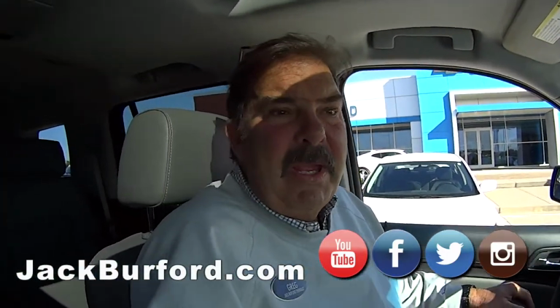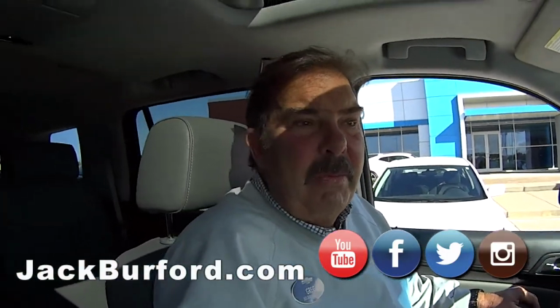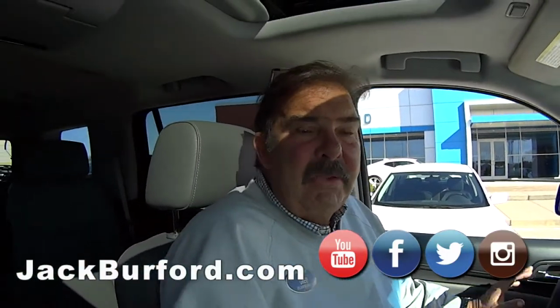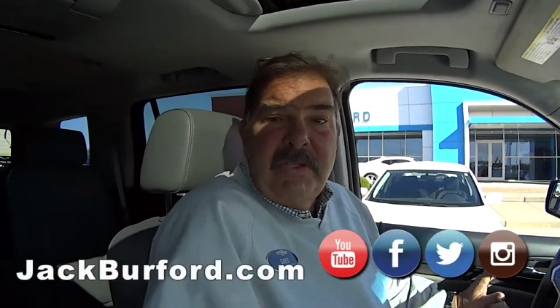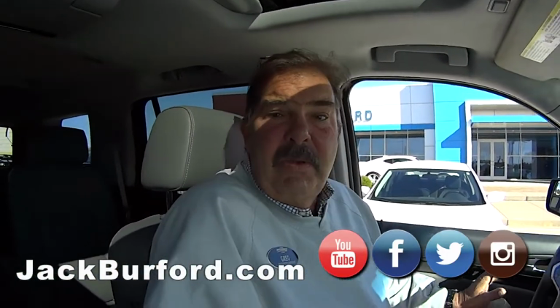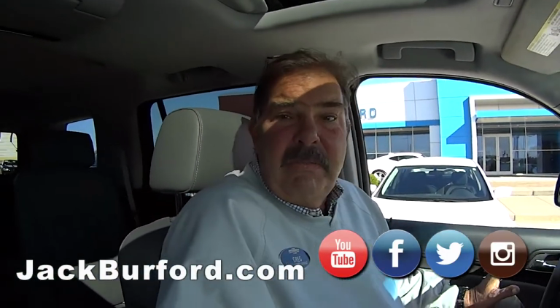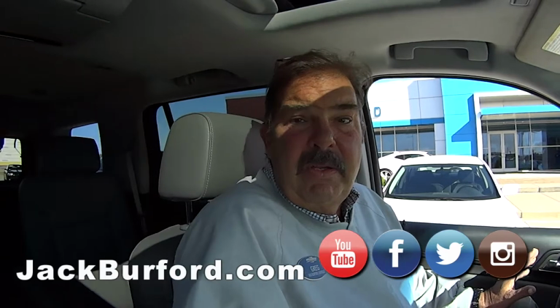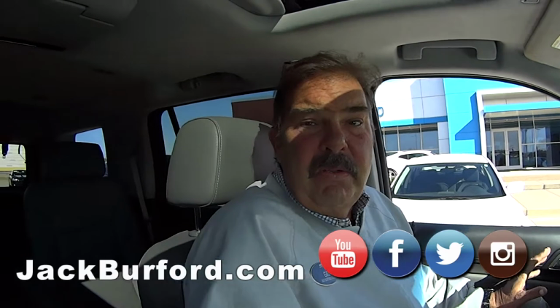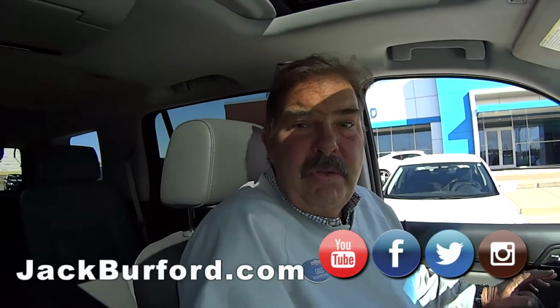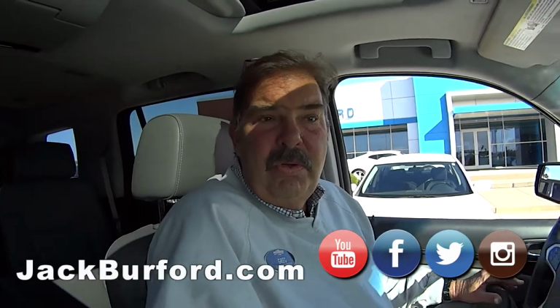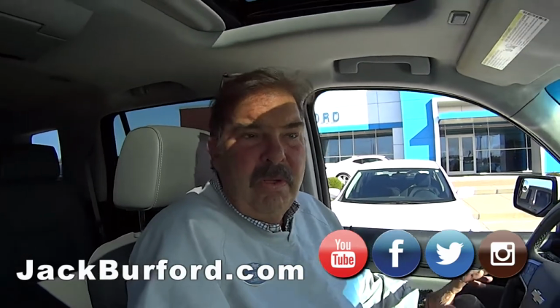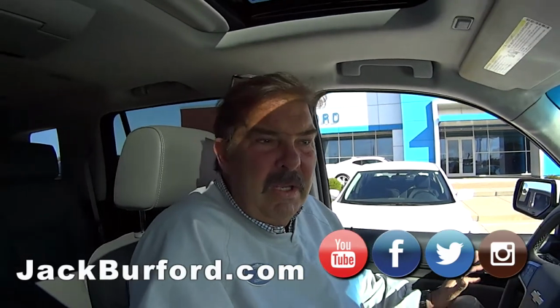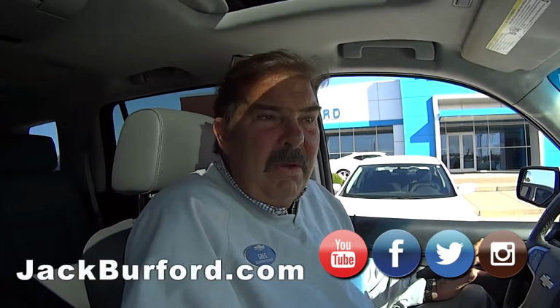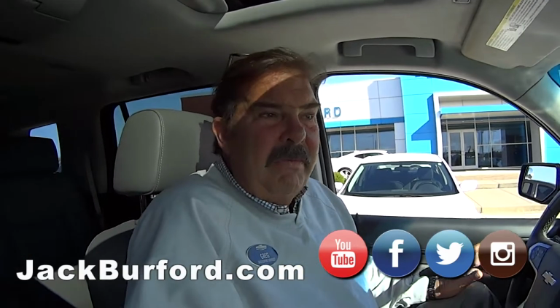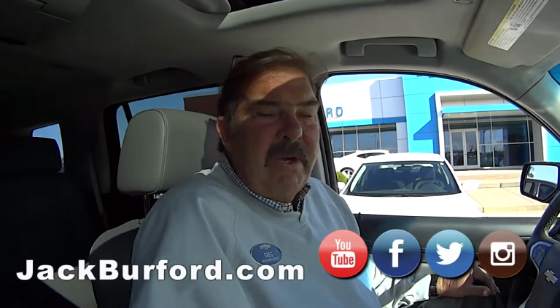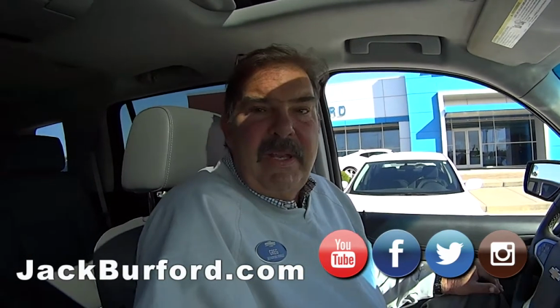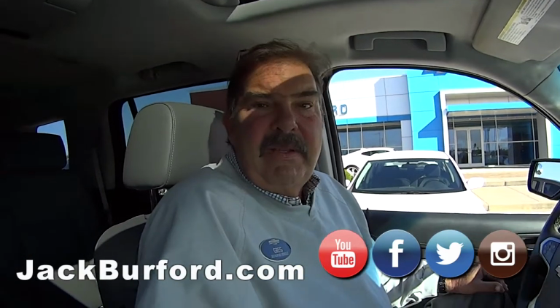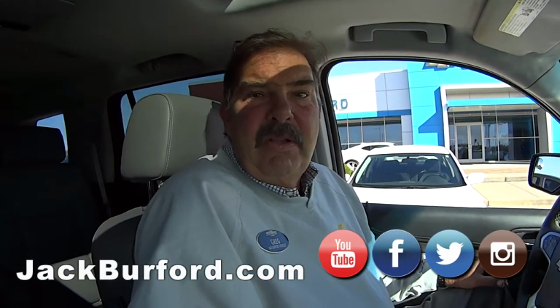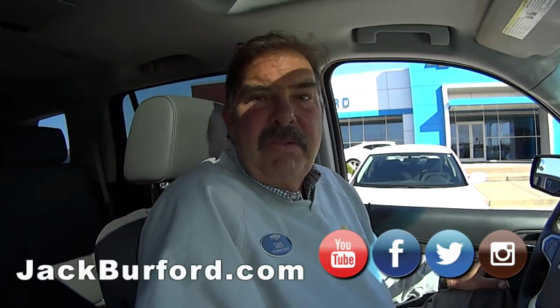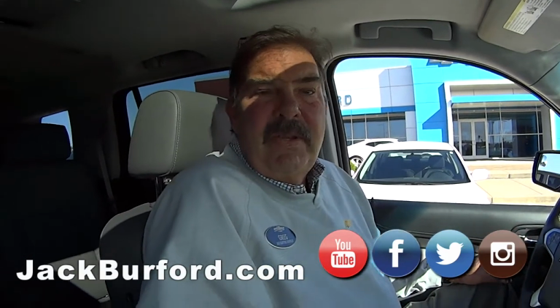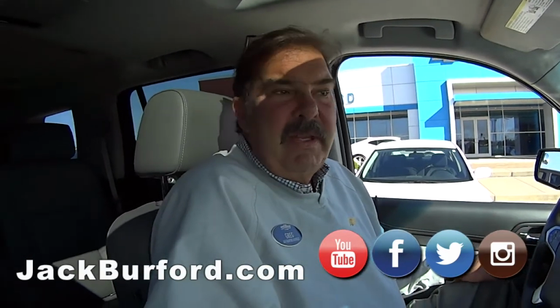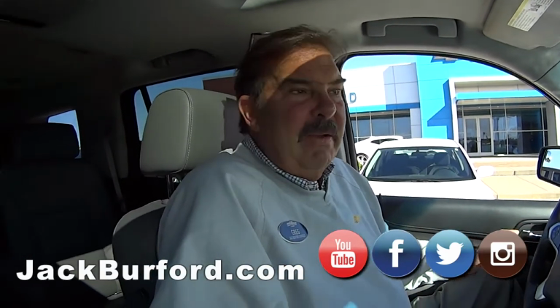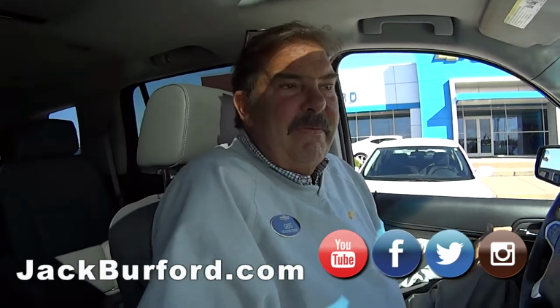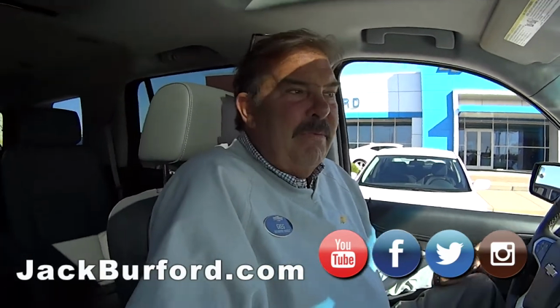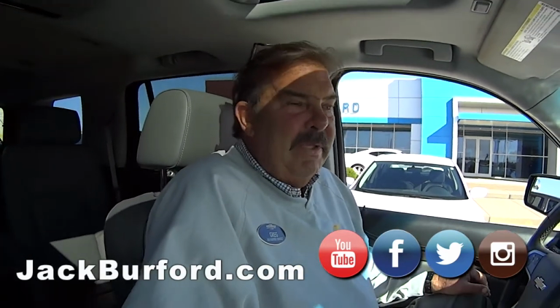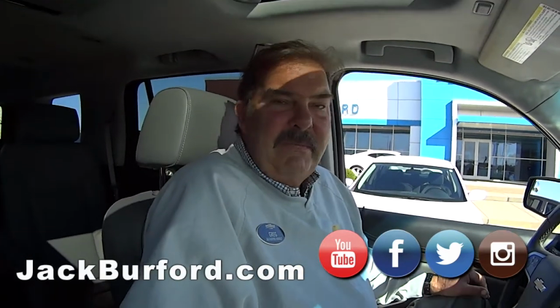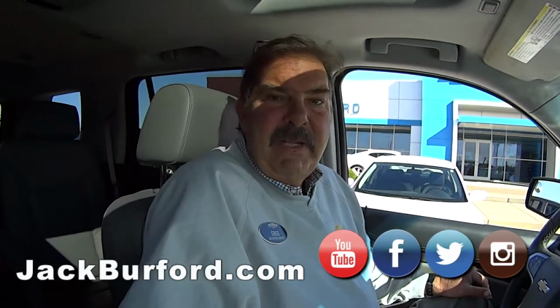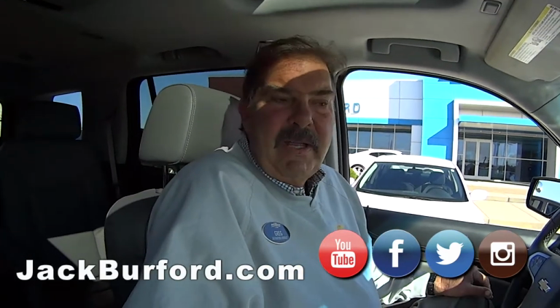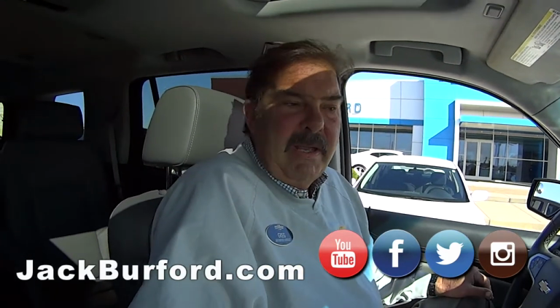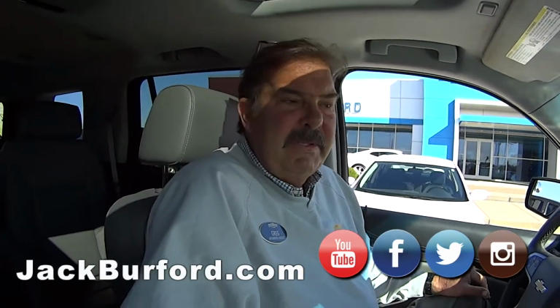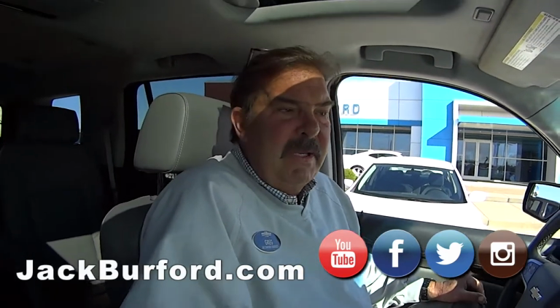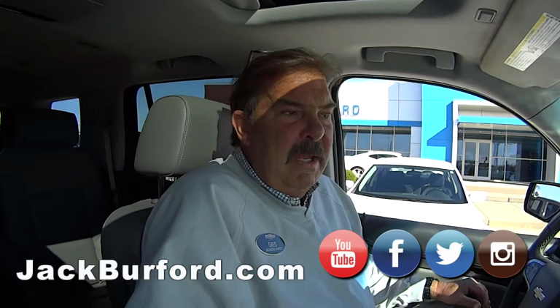We actually sold this vehicle new. We've serviced it exclusively — 14, 15 times. Nice.